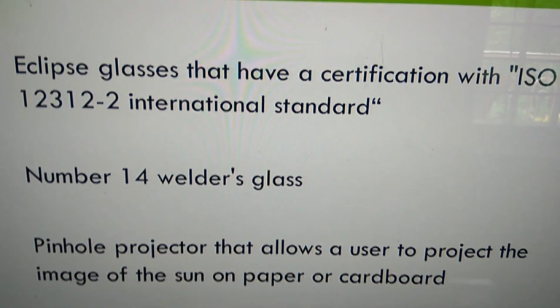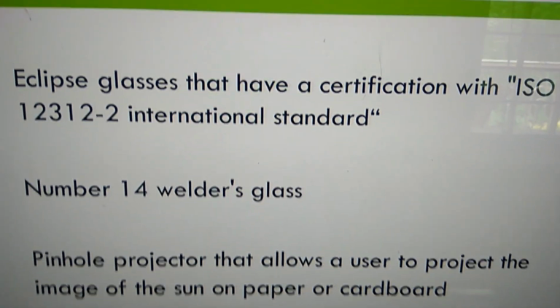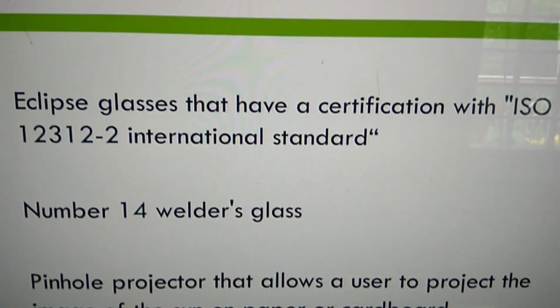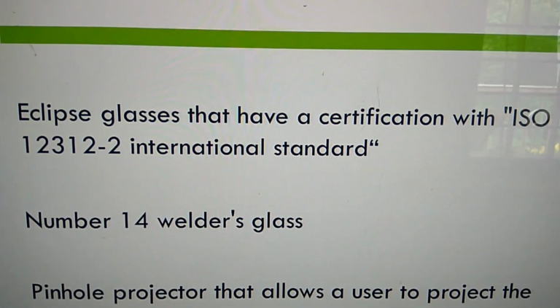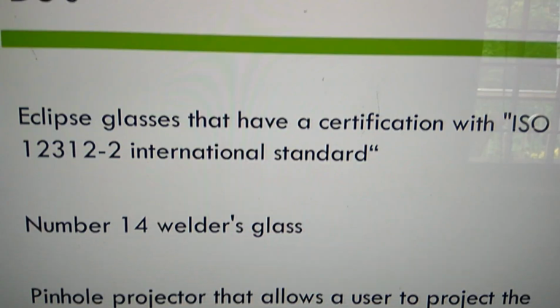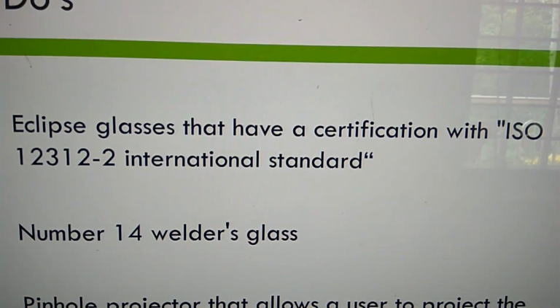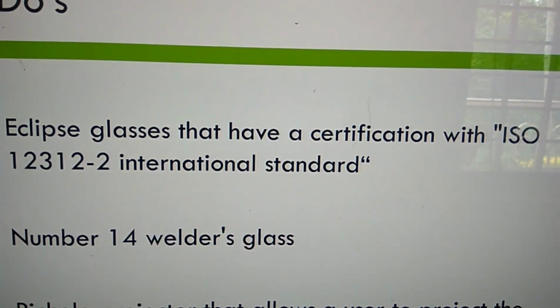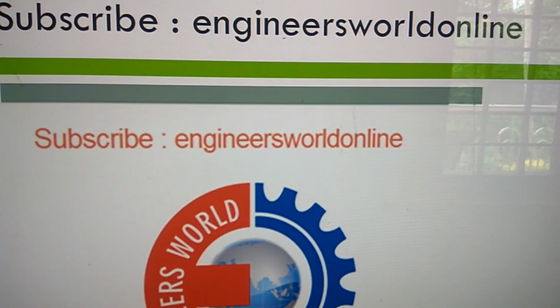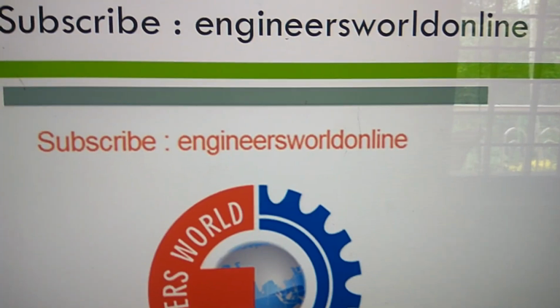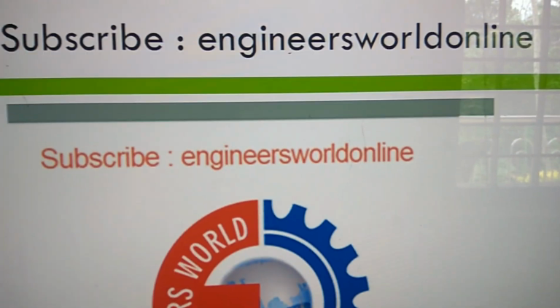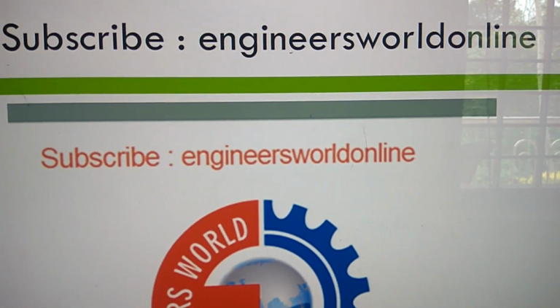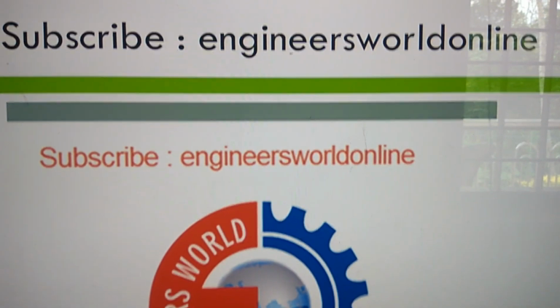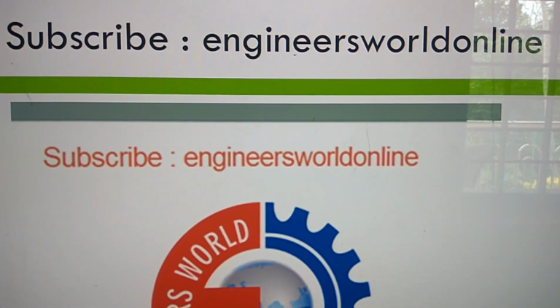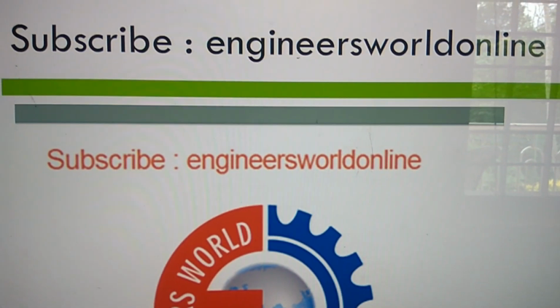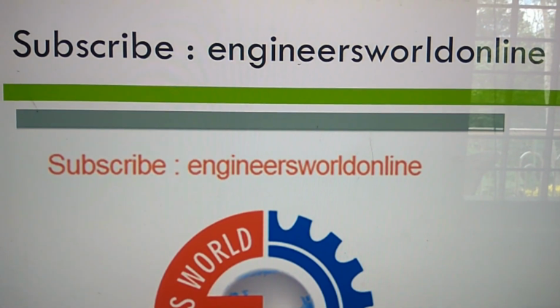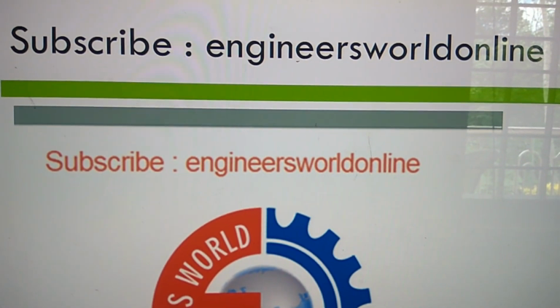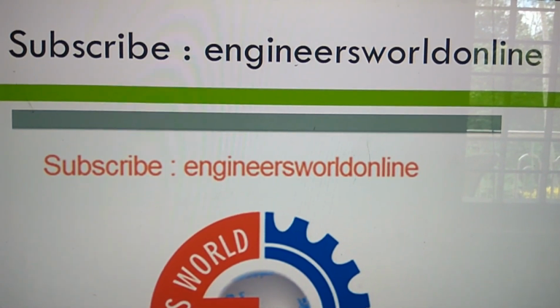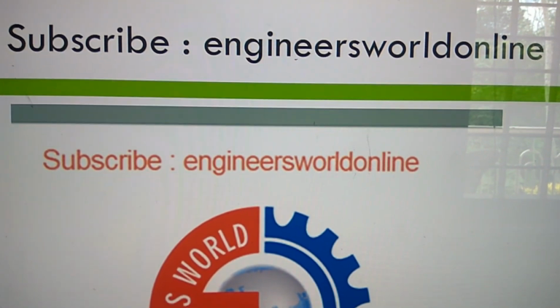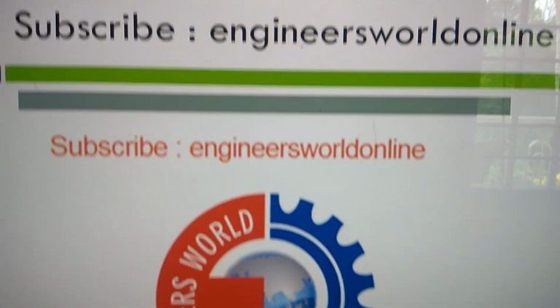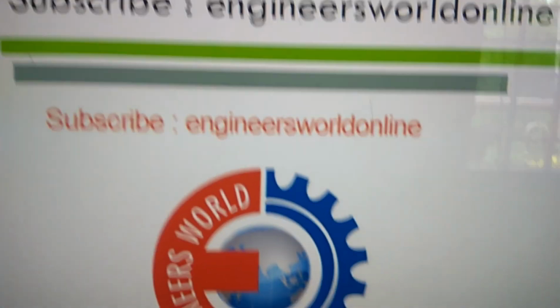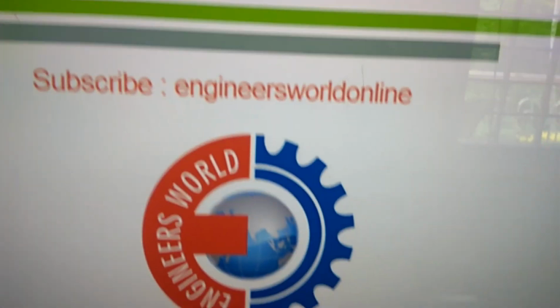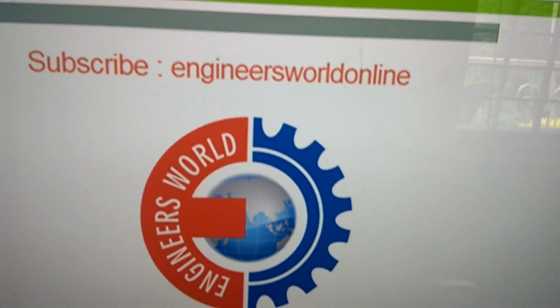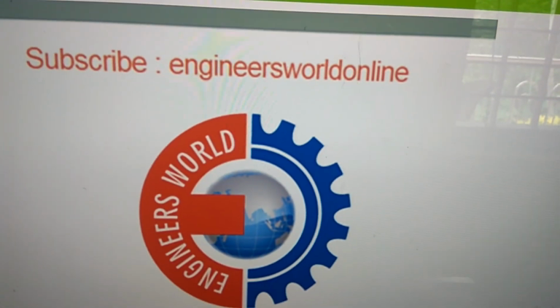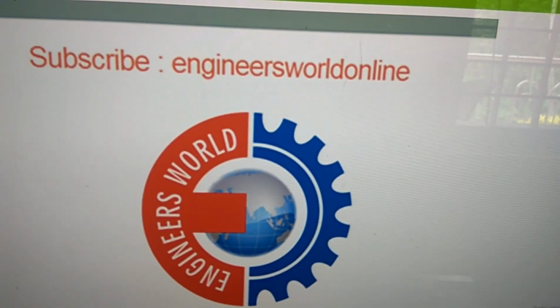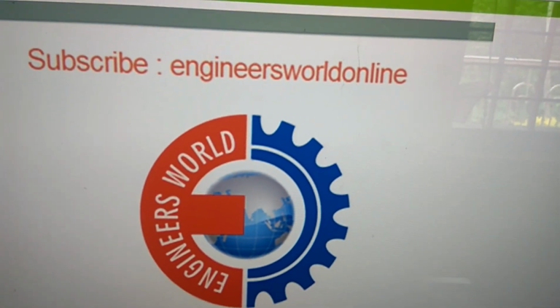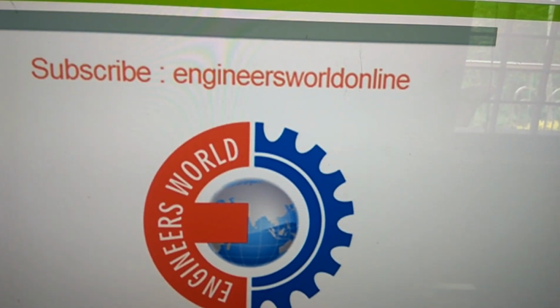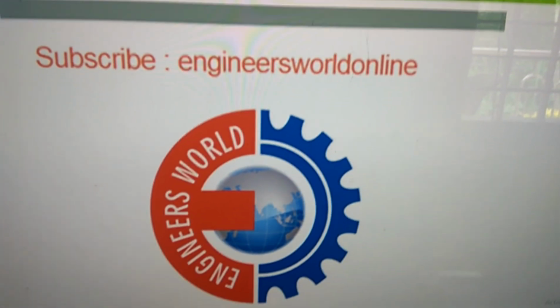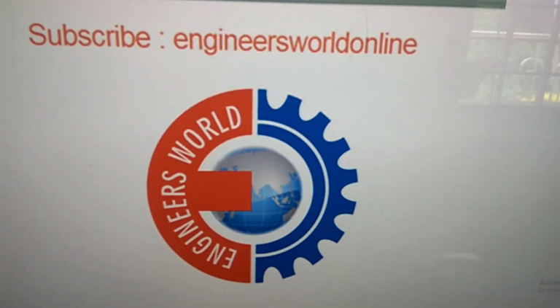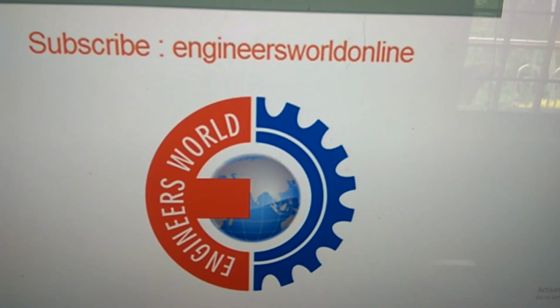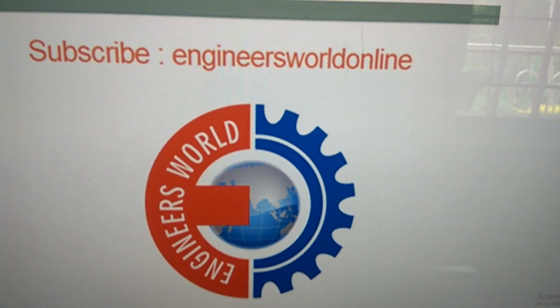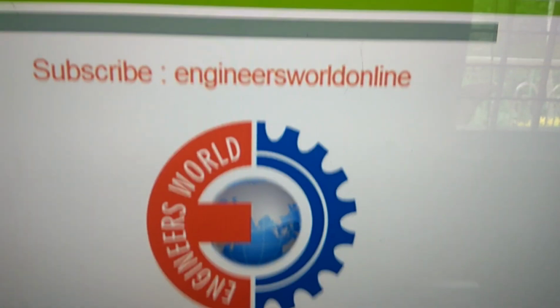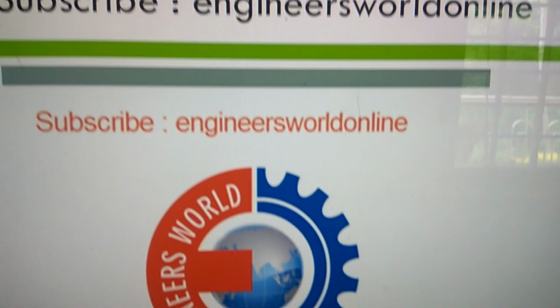This video is very informative. For more, please like and subscribe to our channel, Engineering Cell Online.